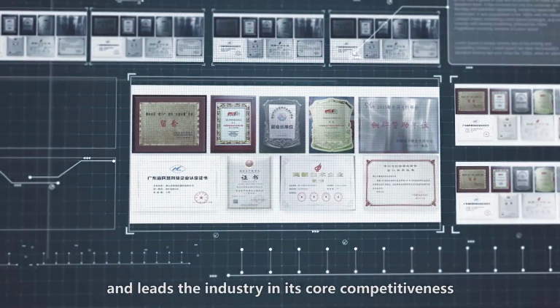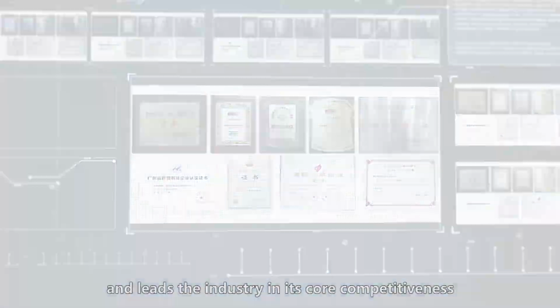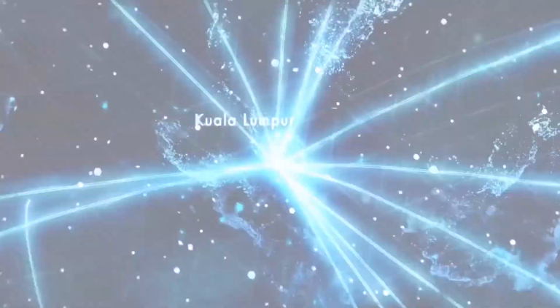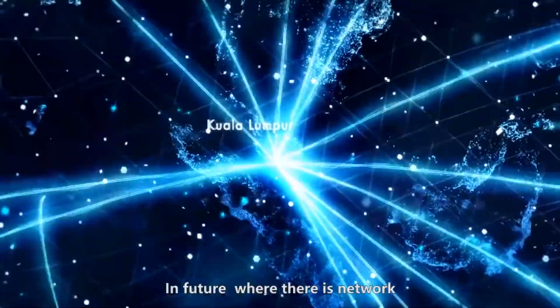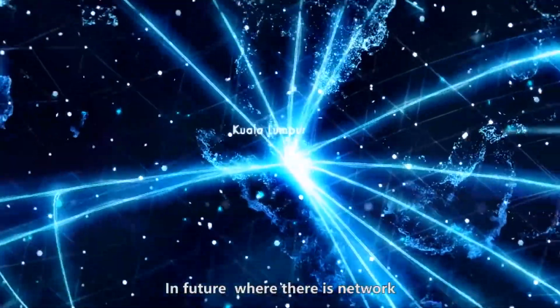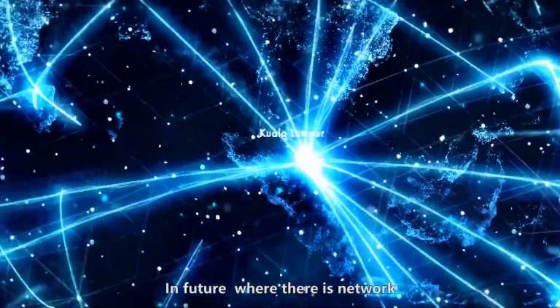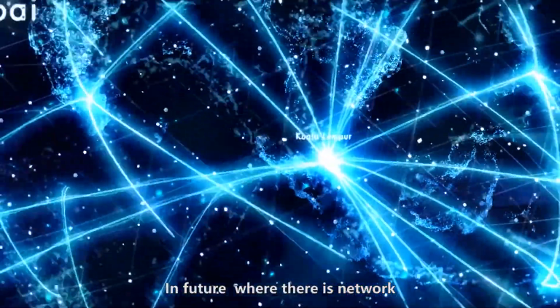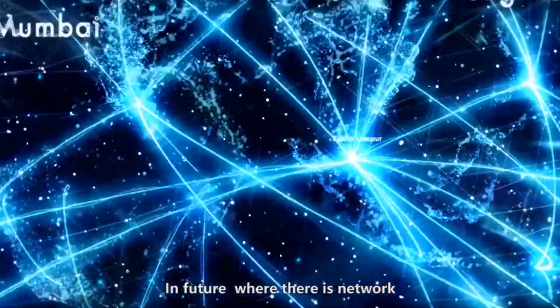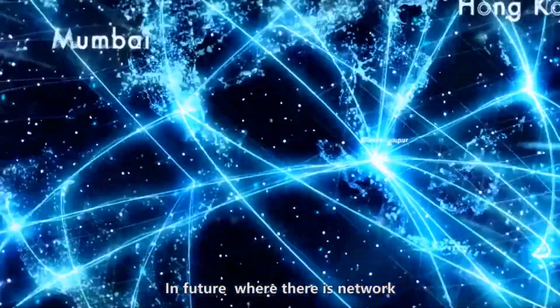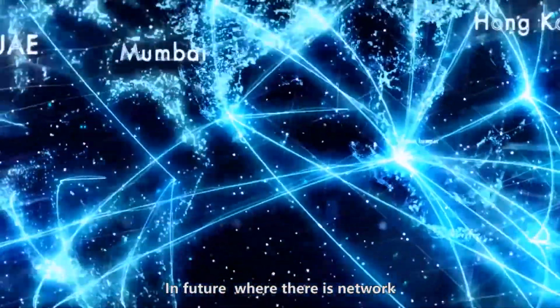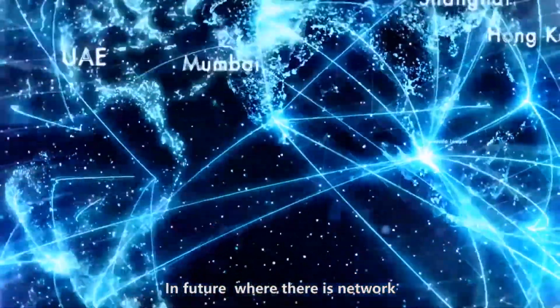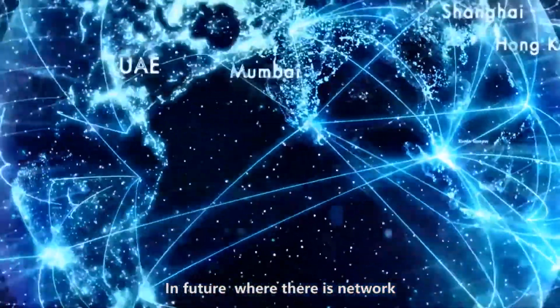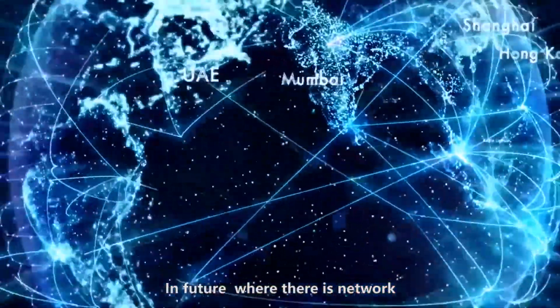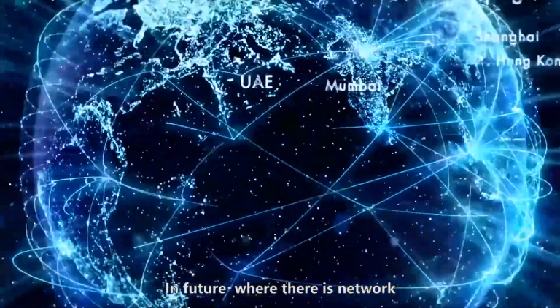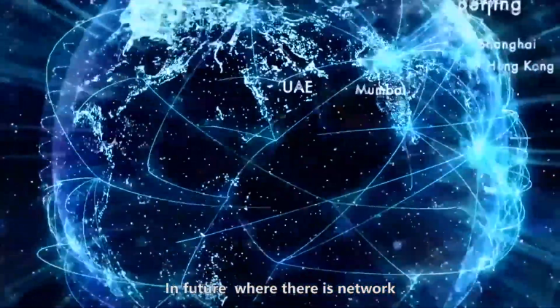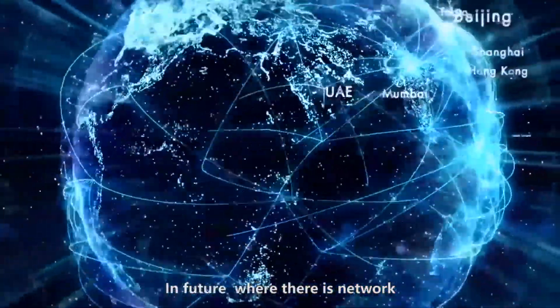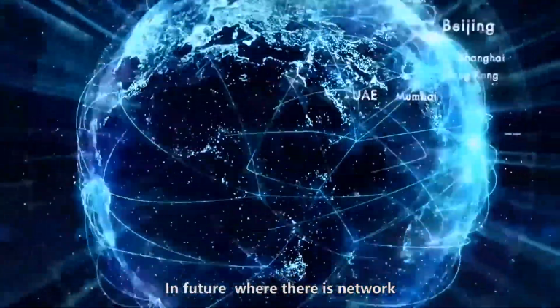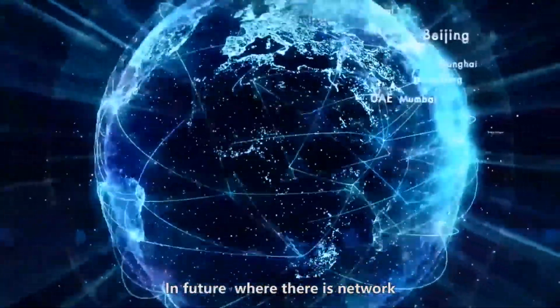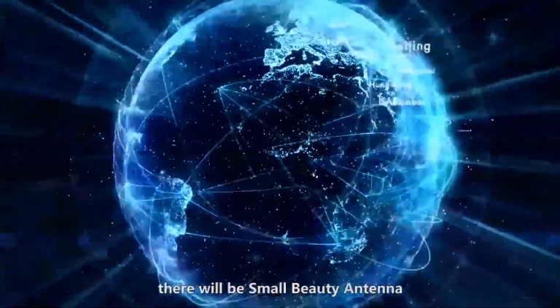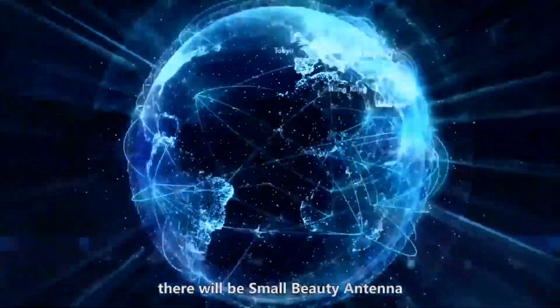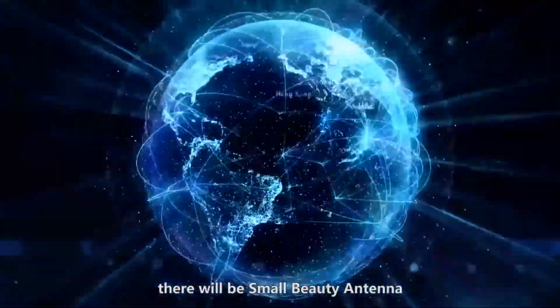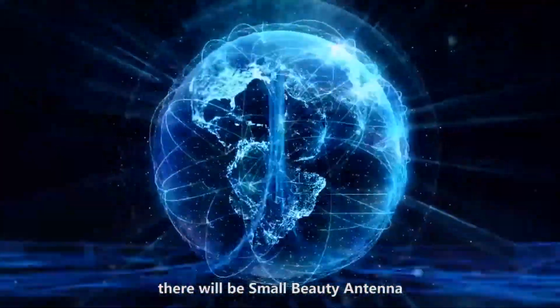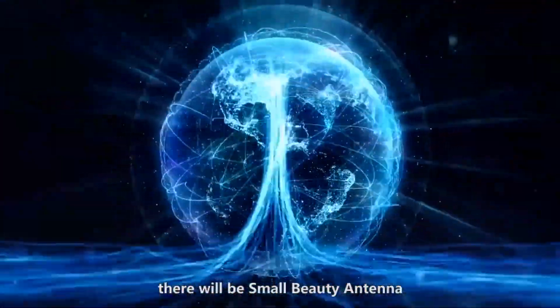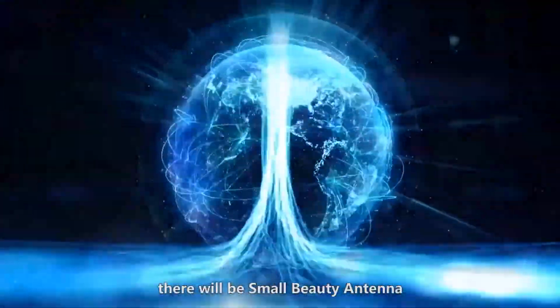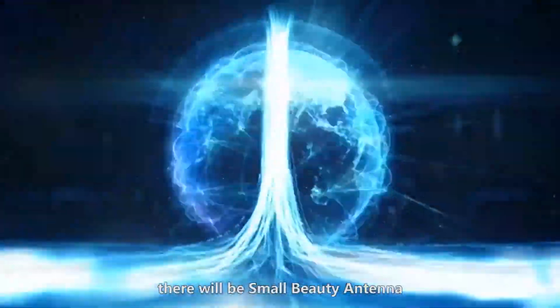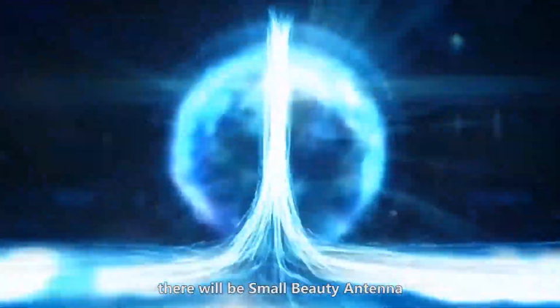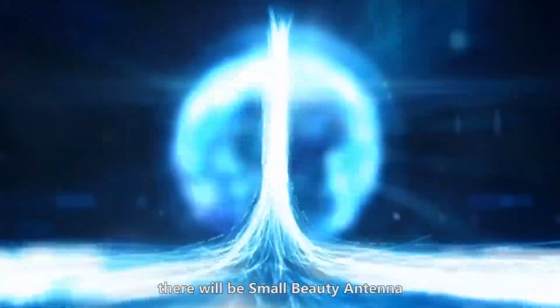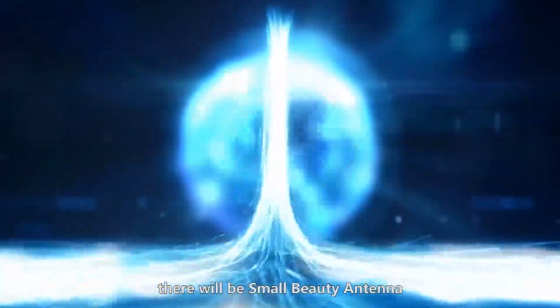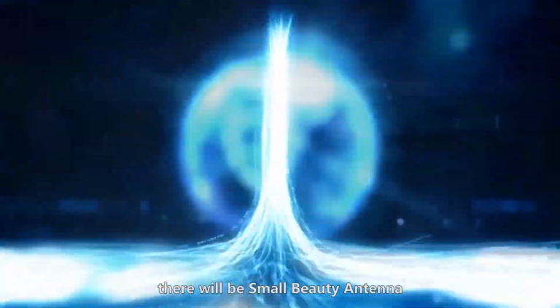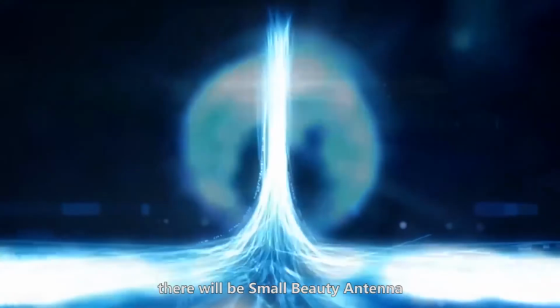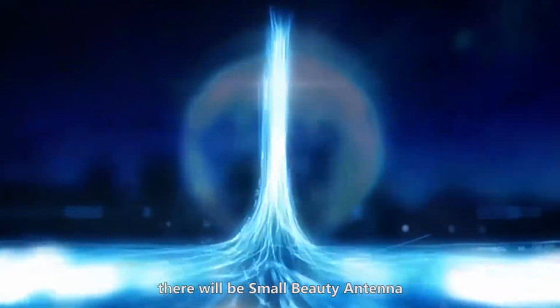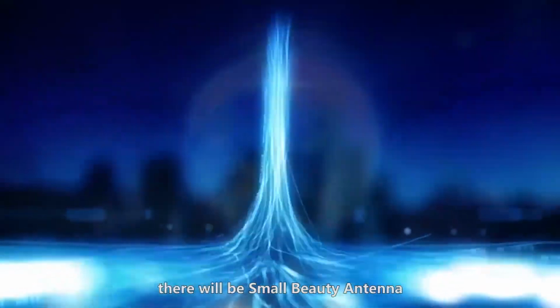In future, where there is network, there will be small and beautiful antenna.